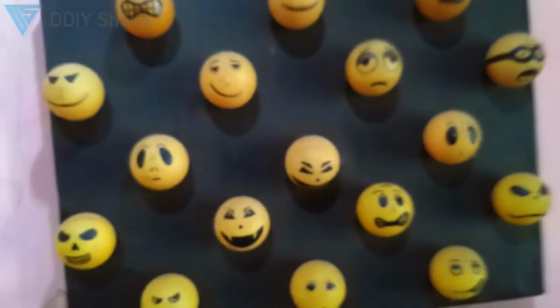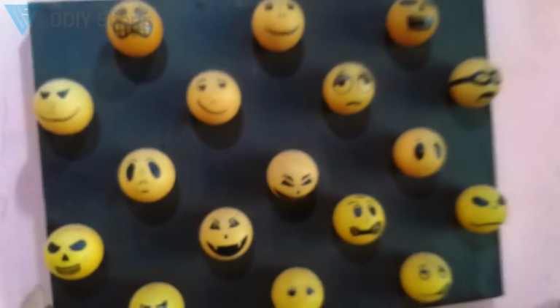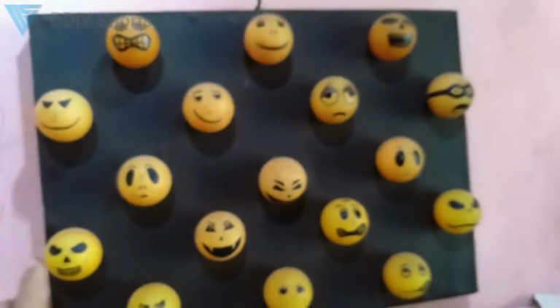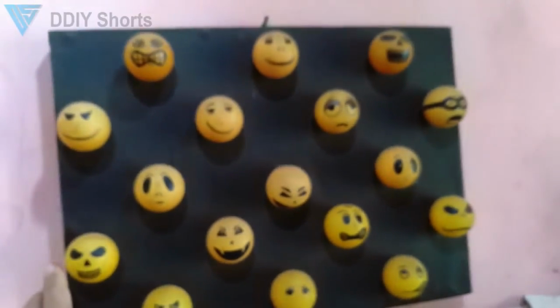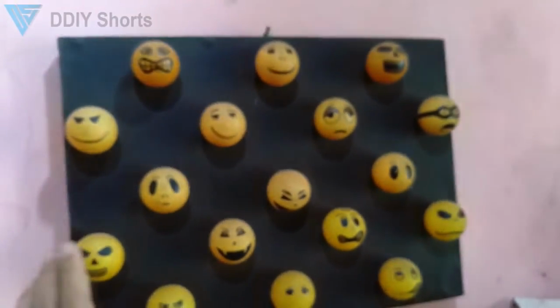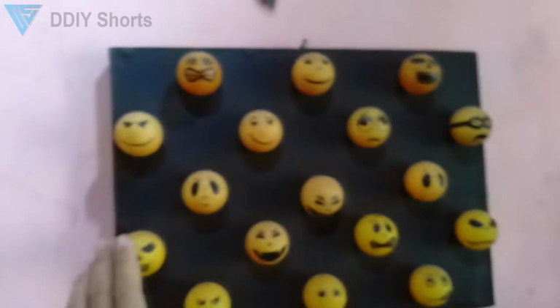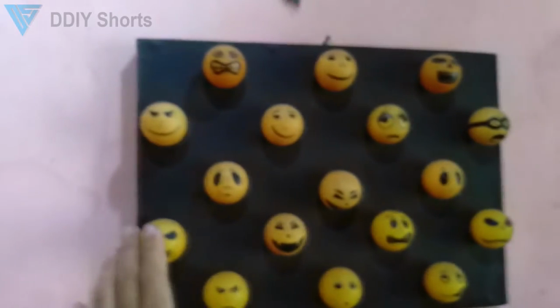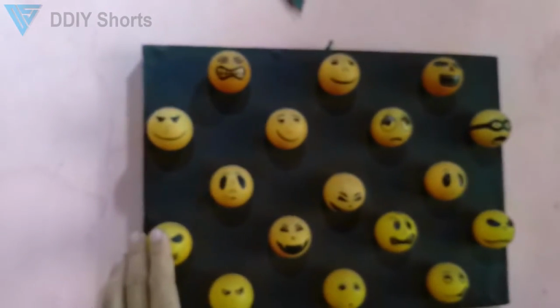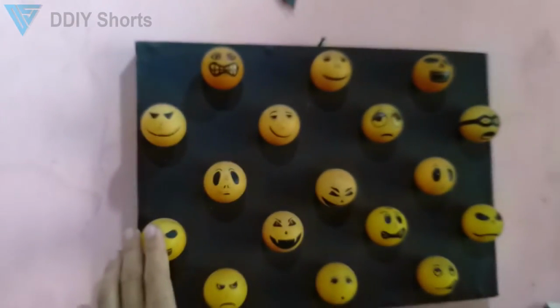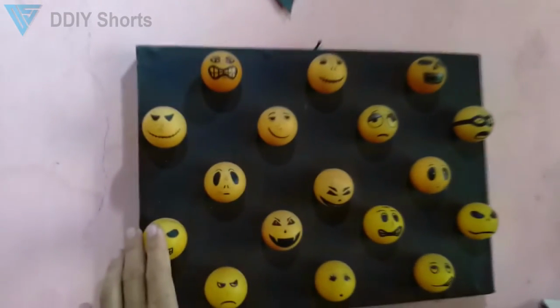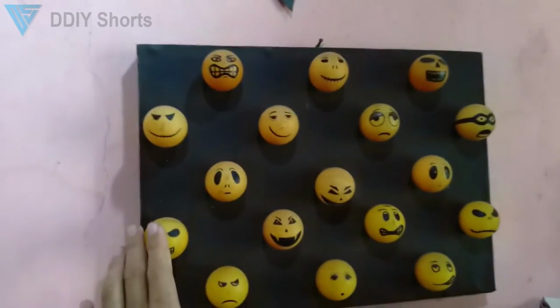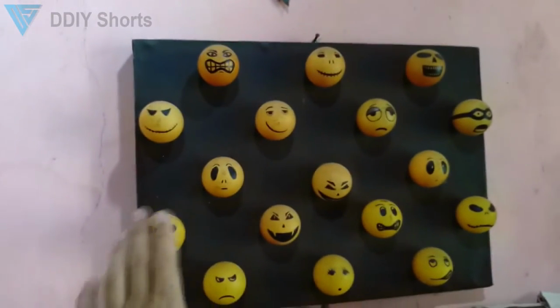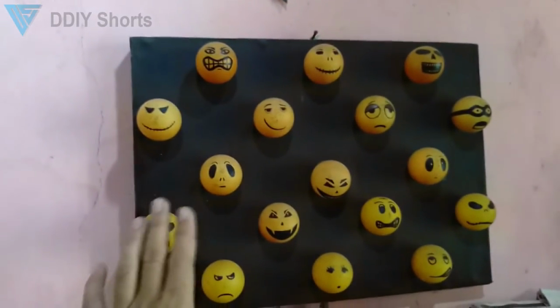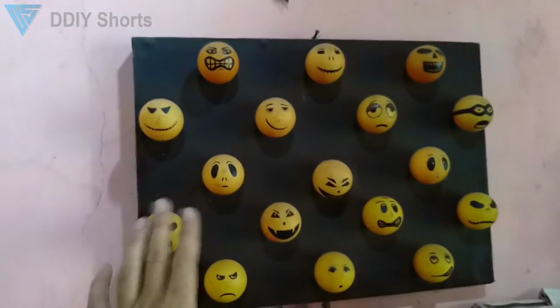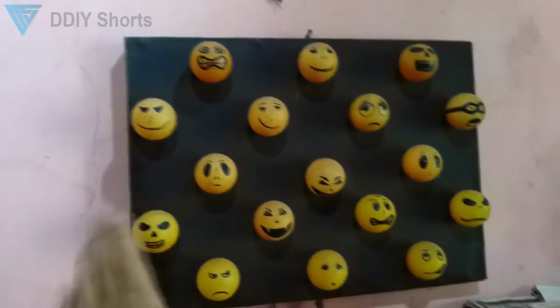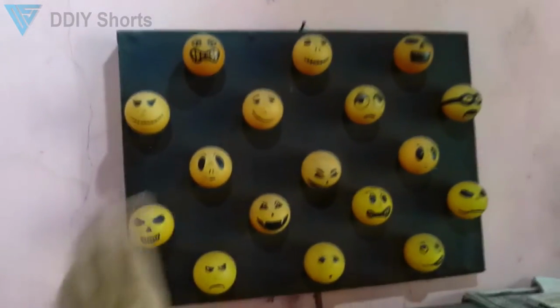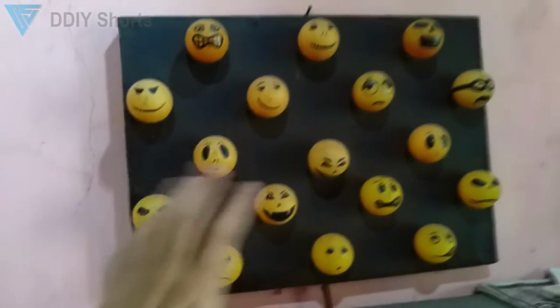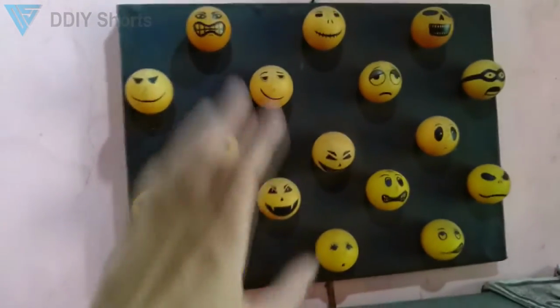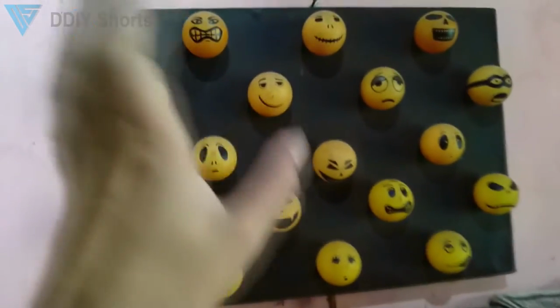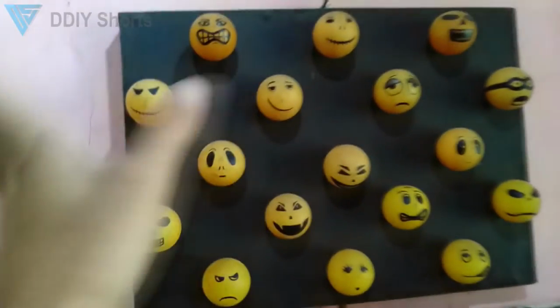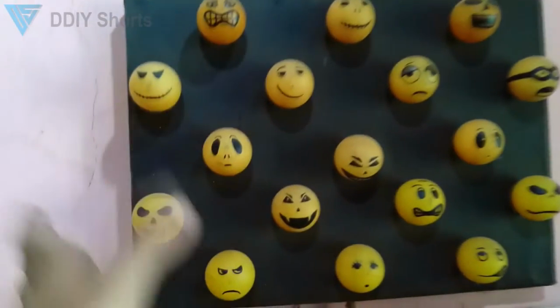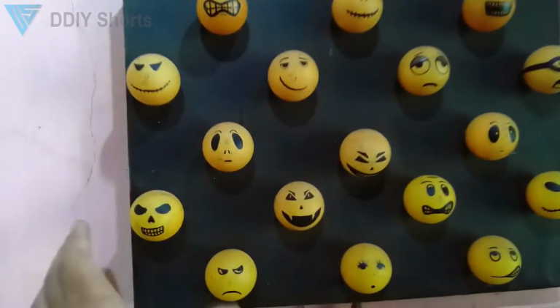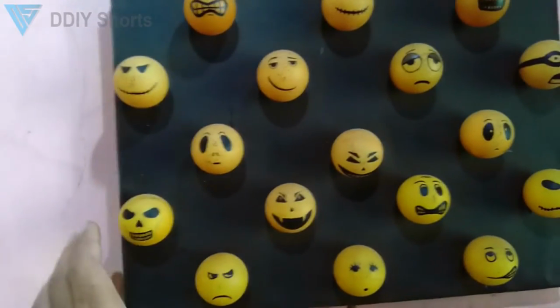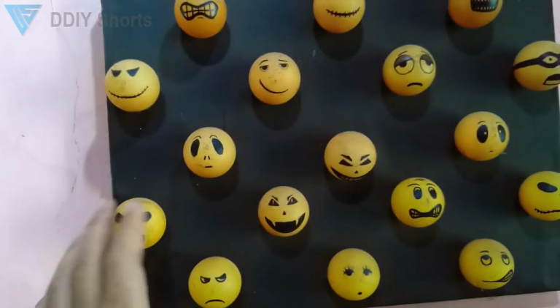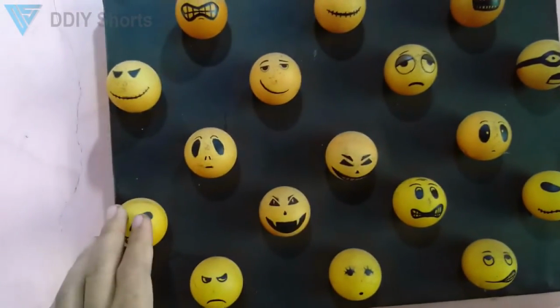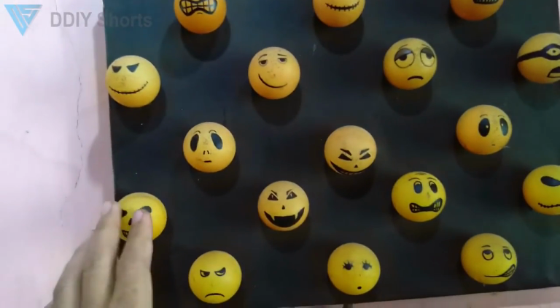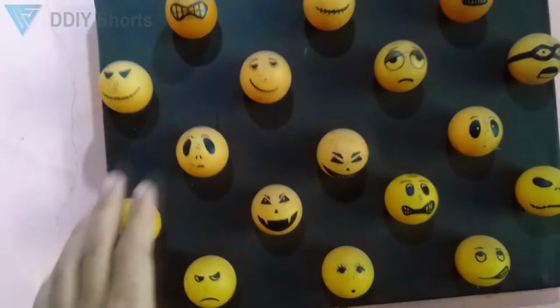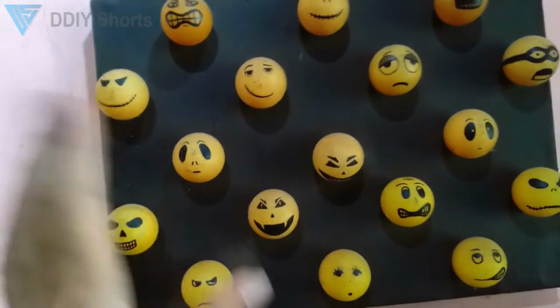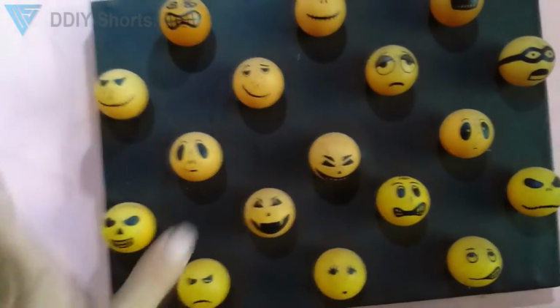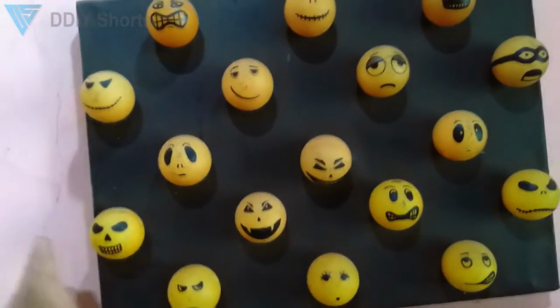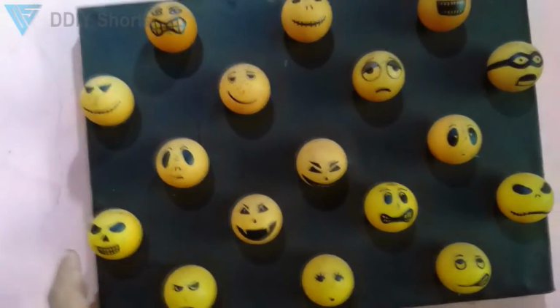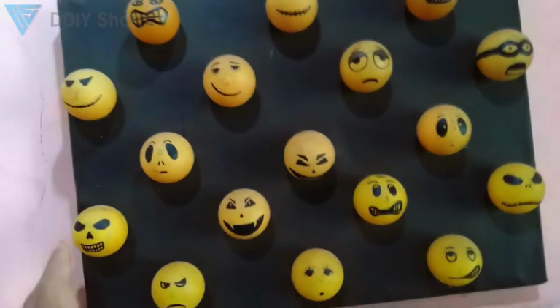I've made this since five years ago, that's why it's a little bit dusty — so dusty actually.